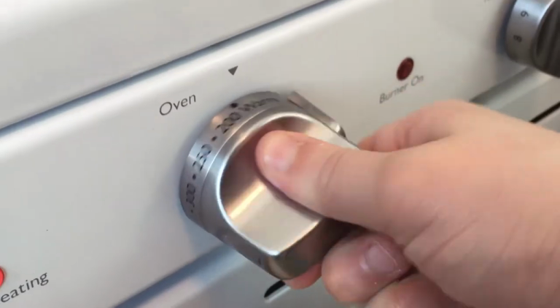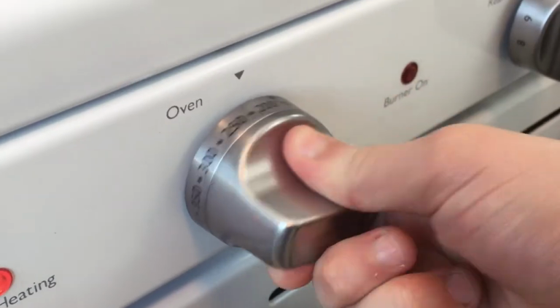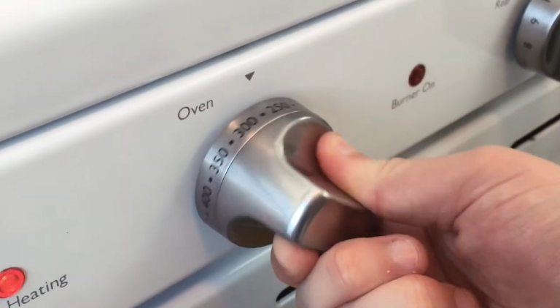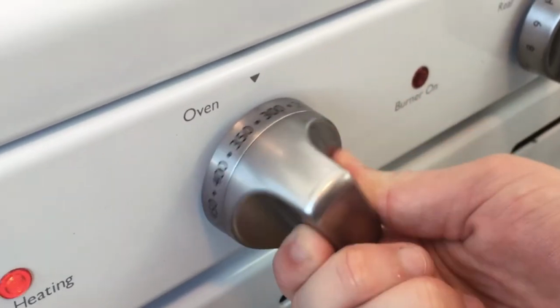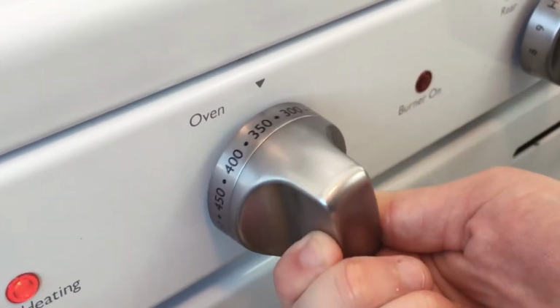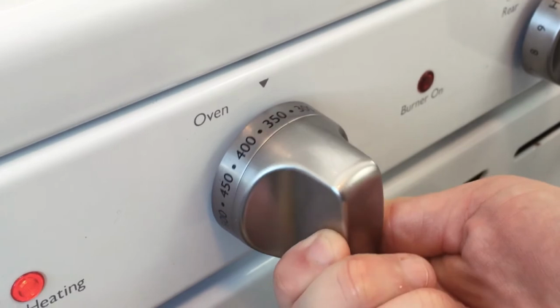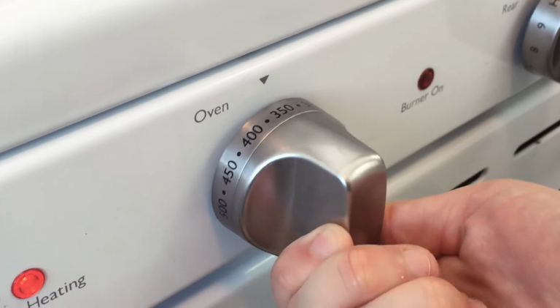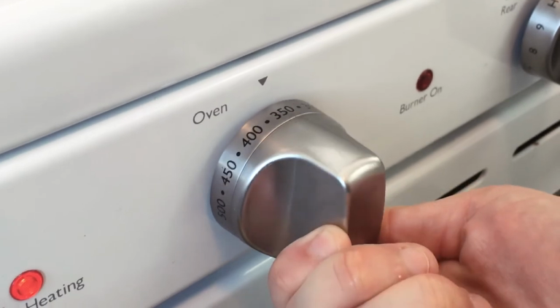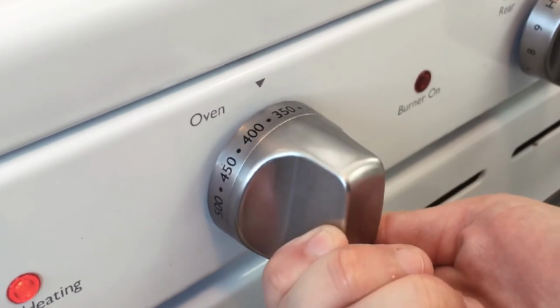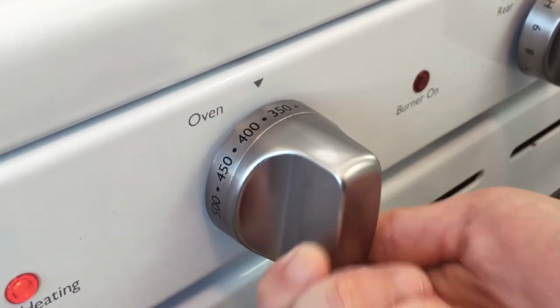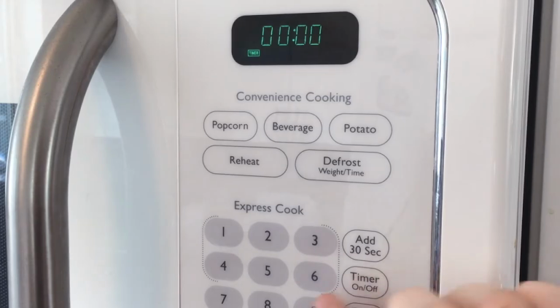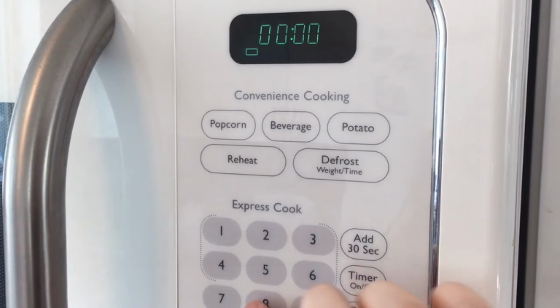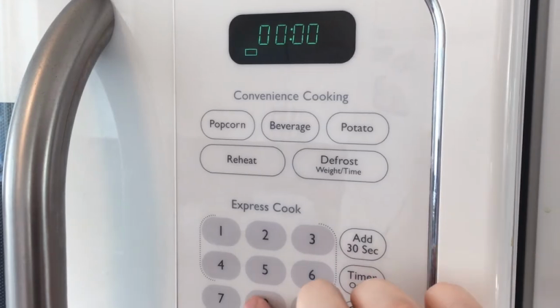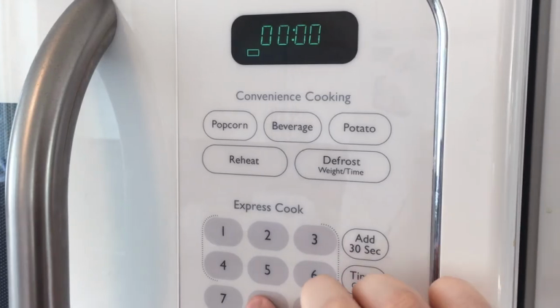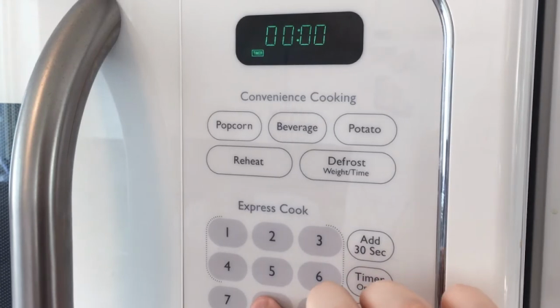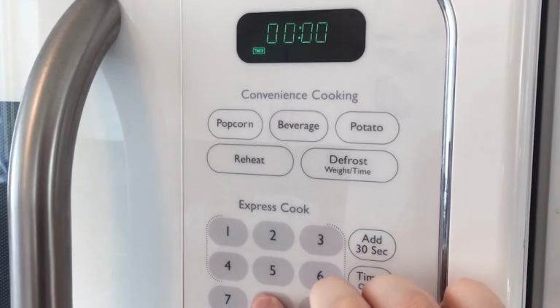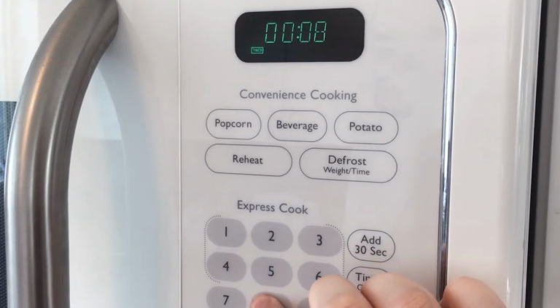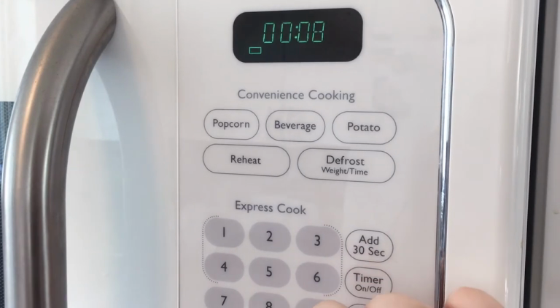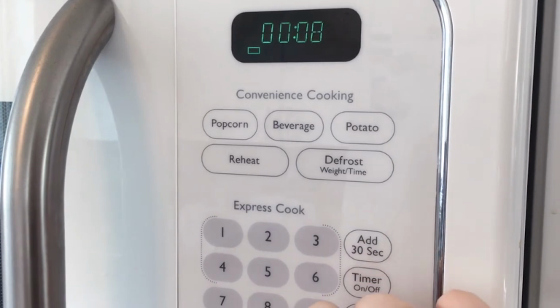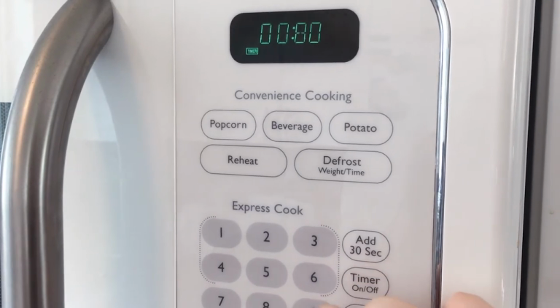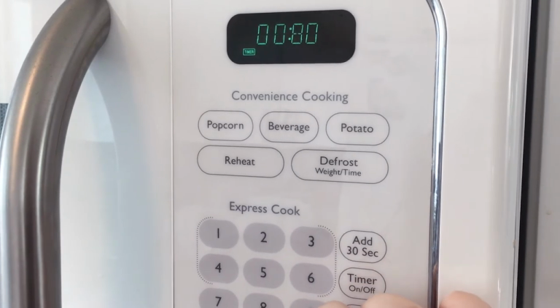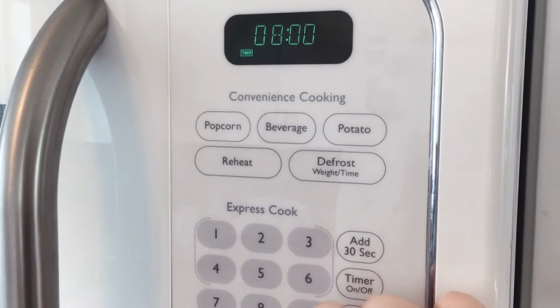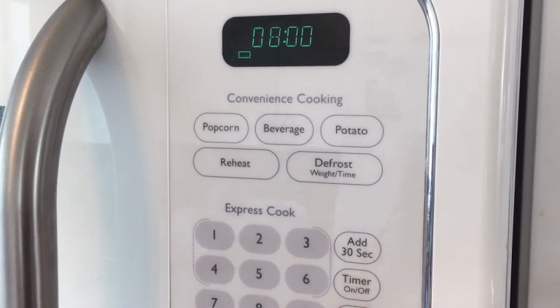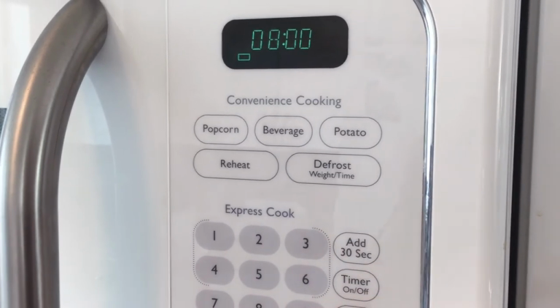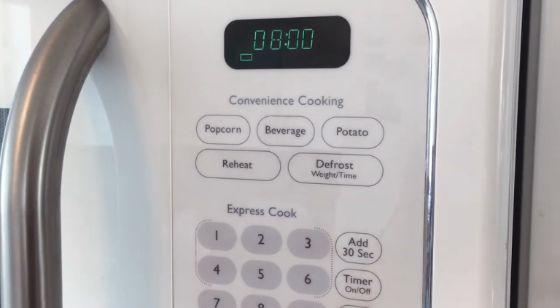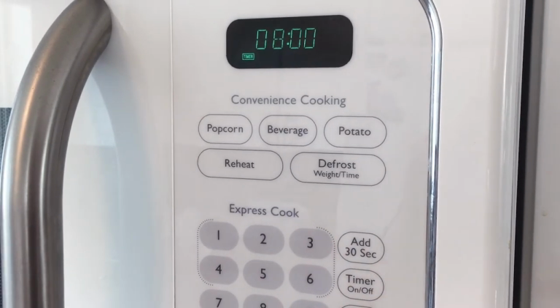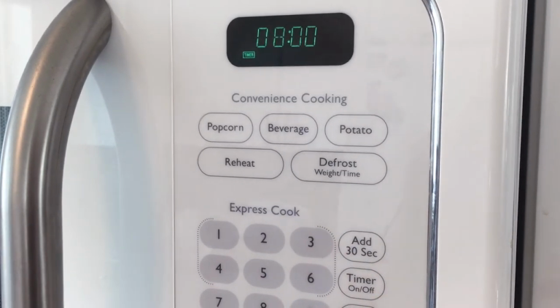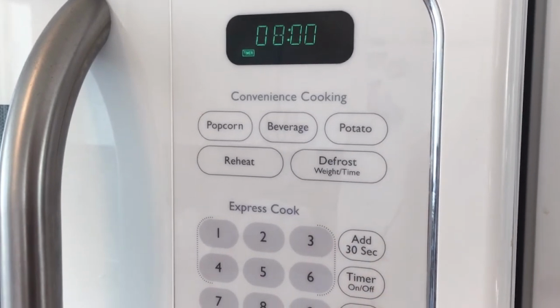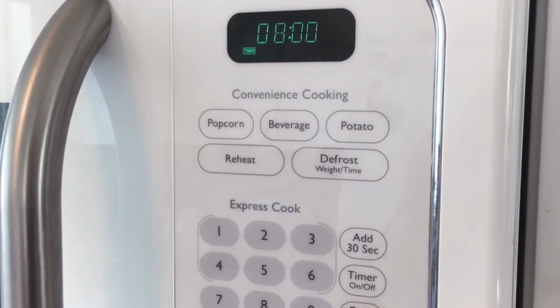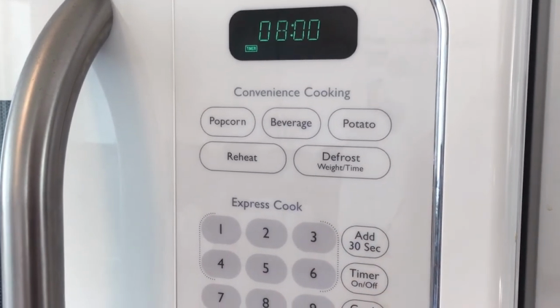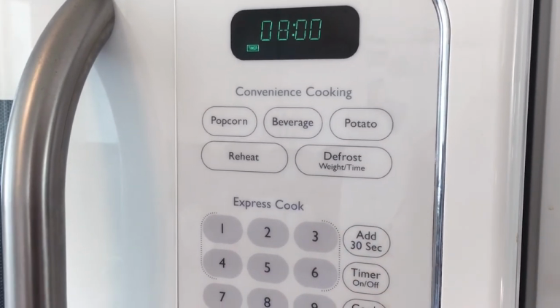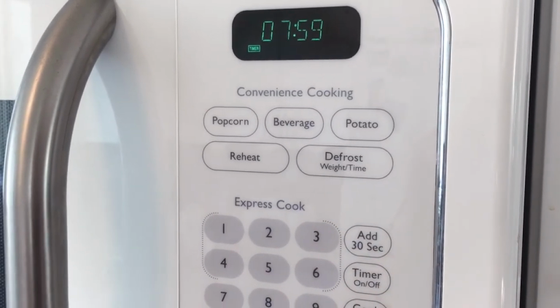Then you're going to preheat your oven to 350 degrees and bake your cookies for eight minutes.